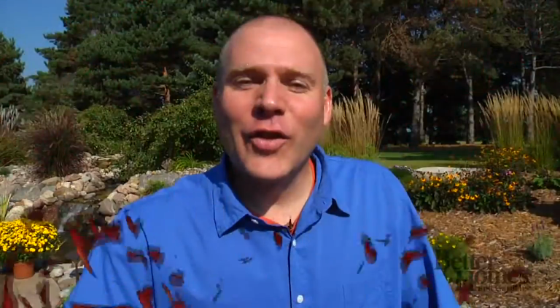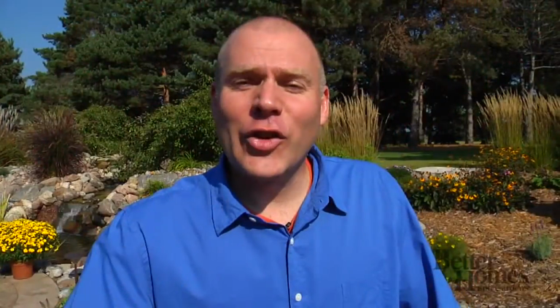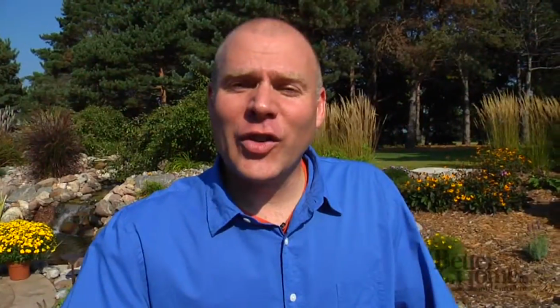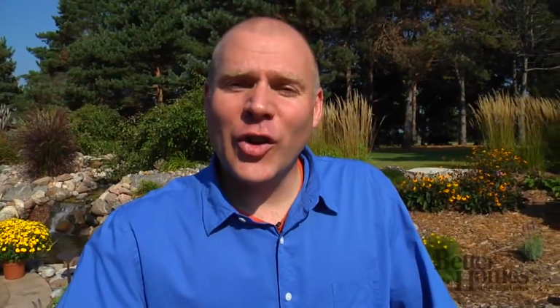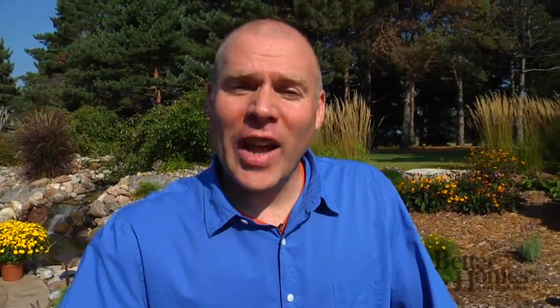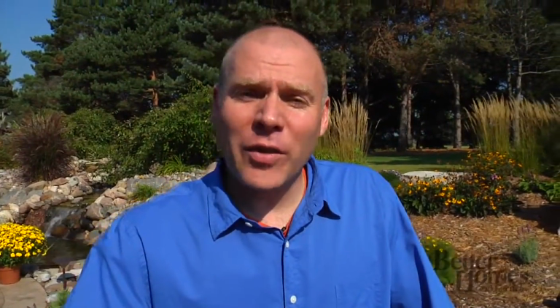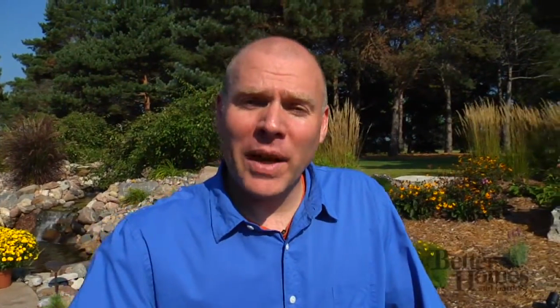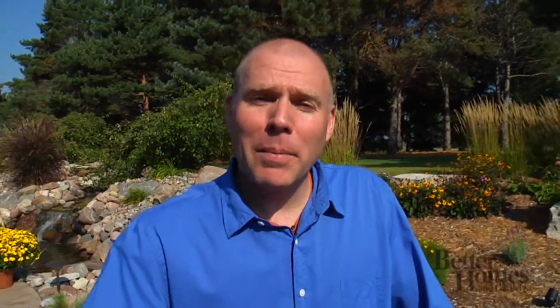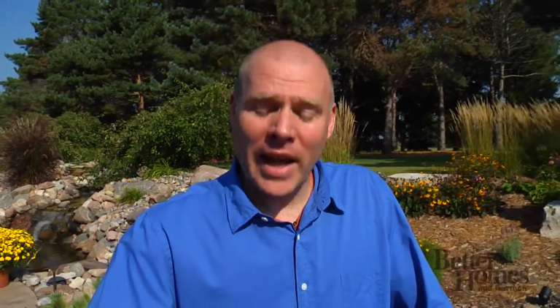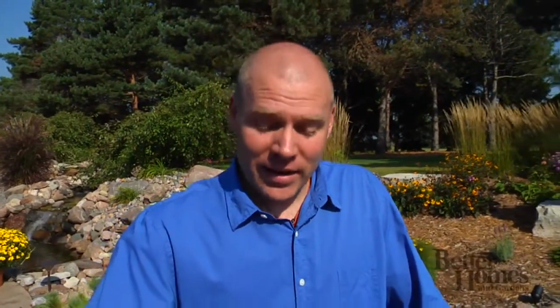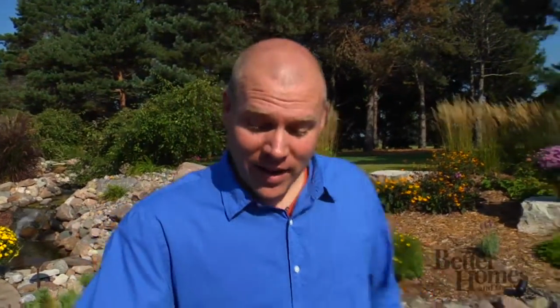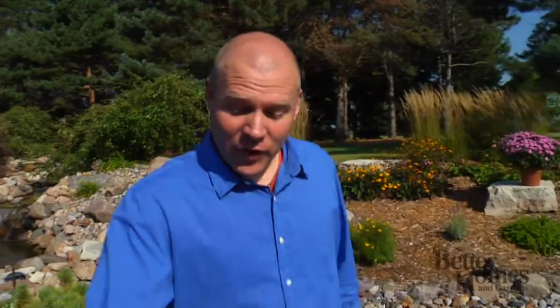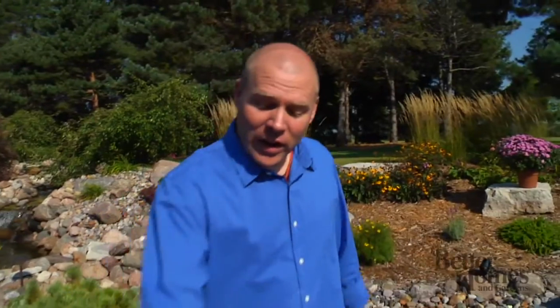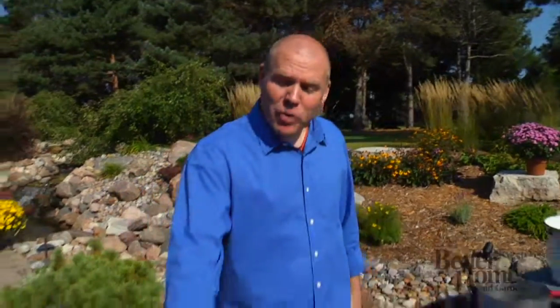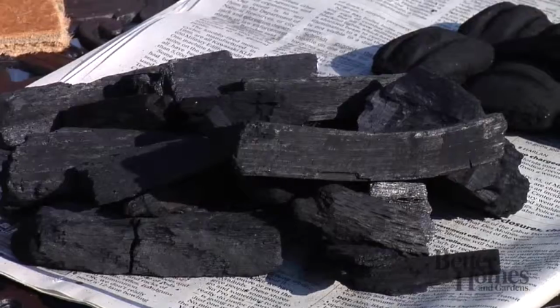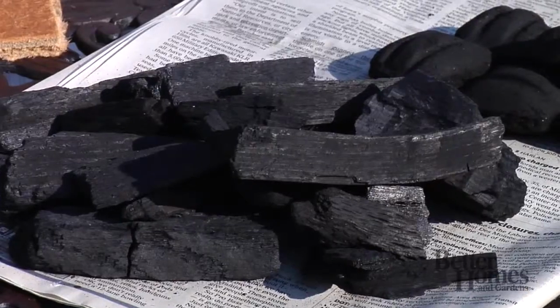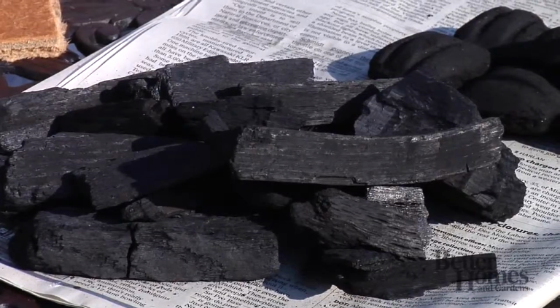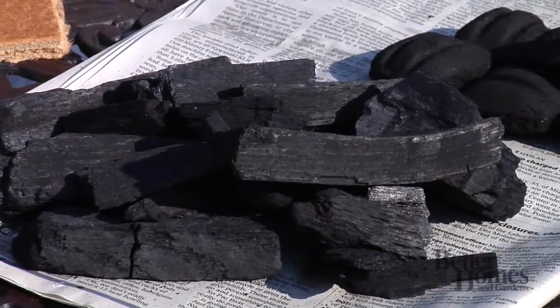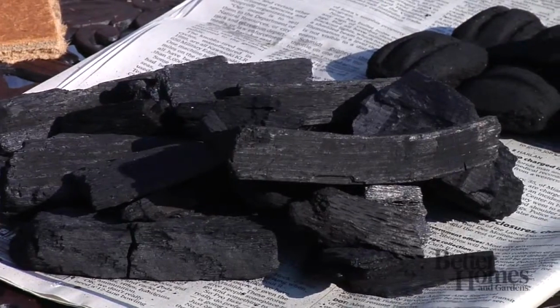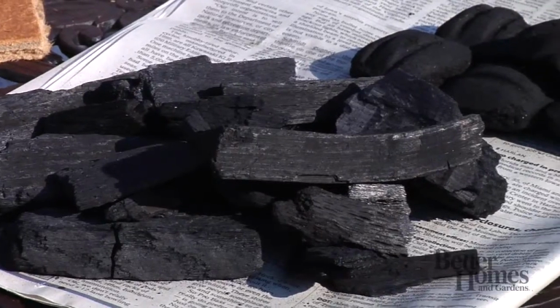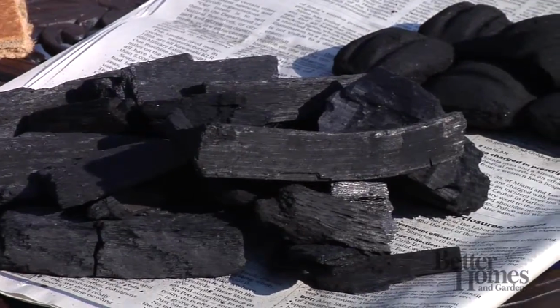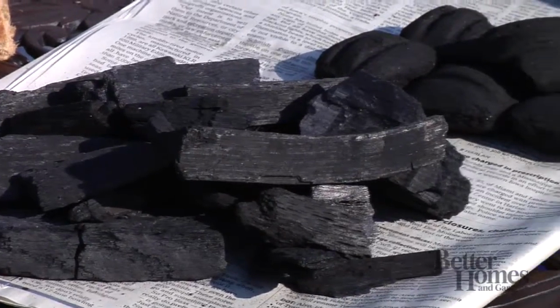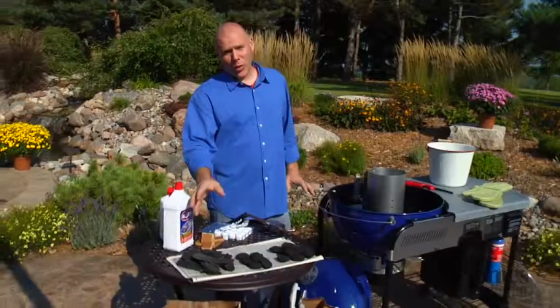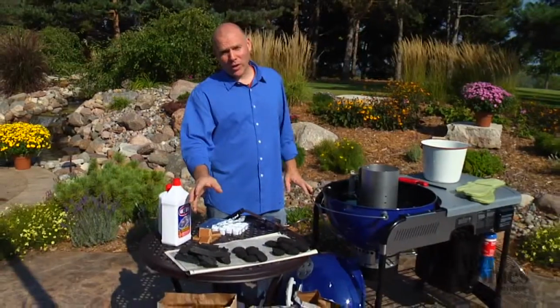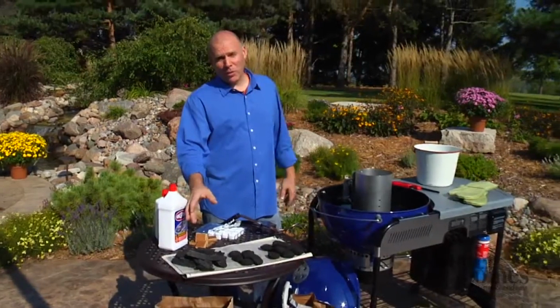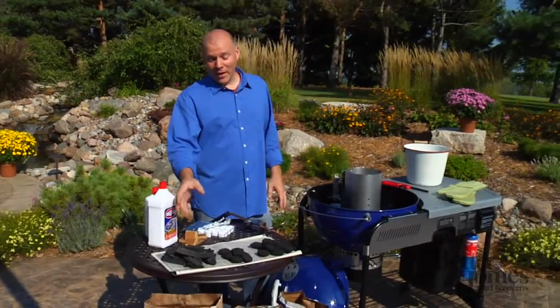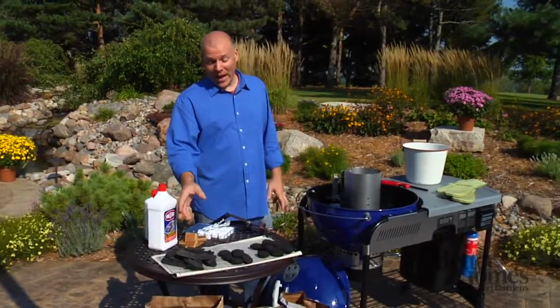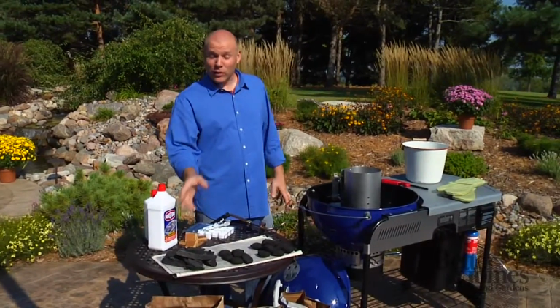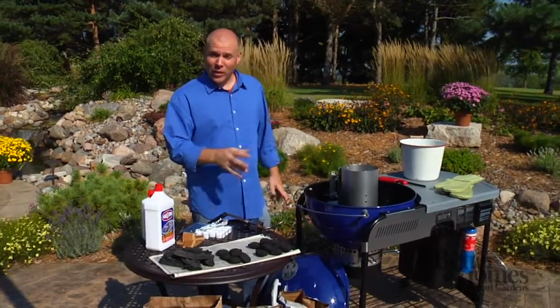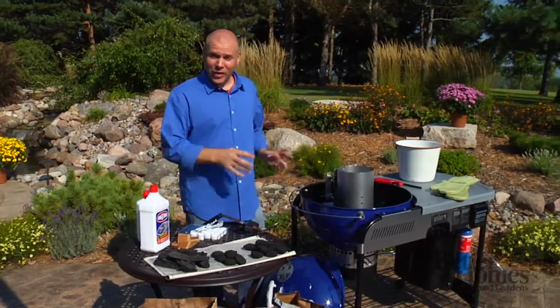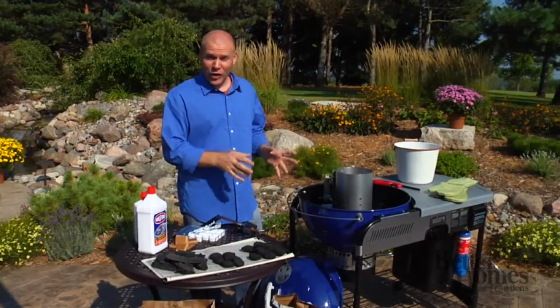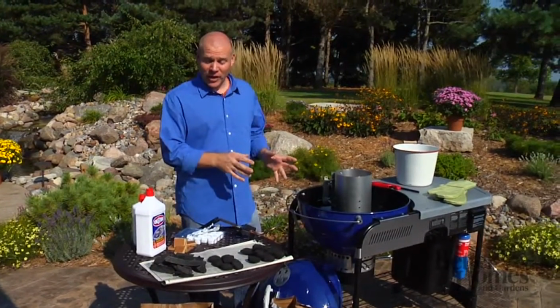First things first, you have to pick a briquette. You've got lump charcoal, which burns hotter, but it burns quicker, so you might have to add some more of that during cooking.